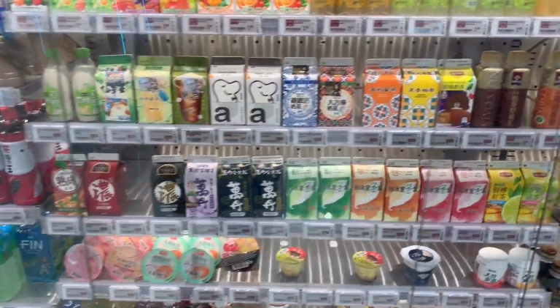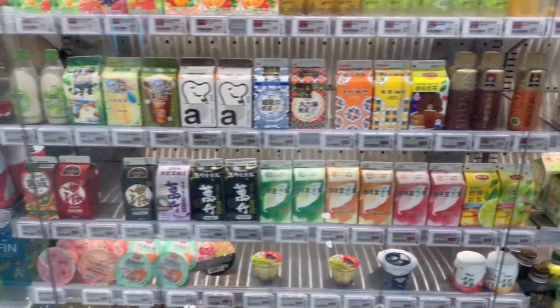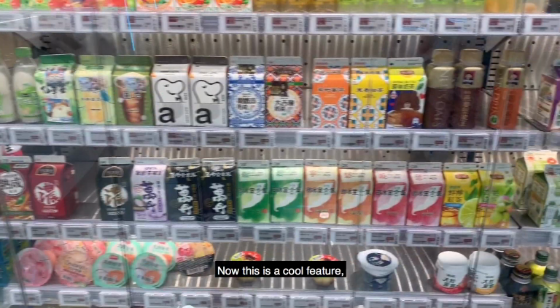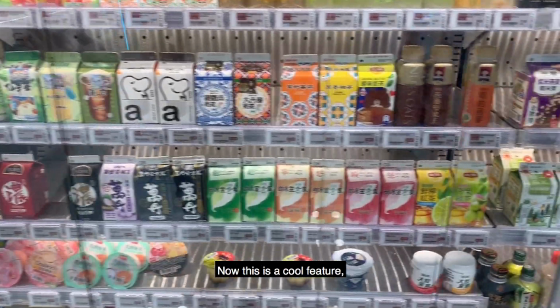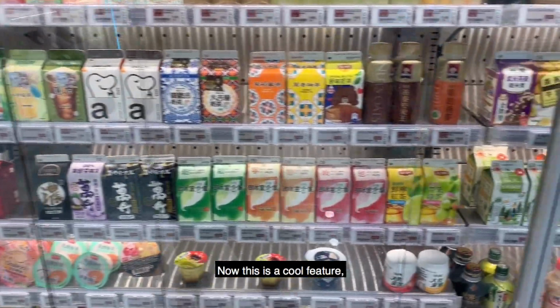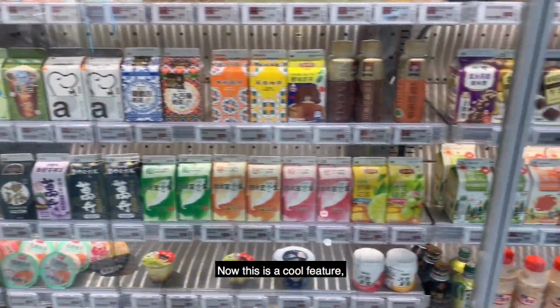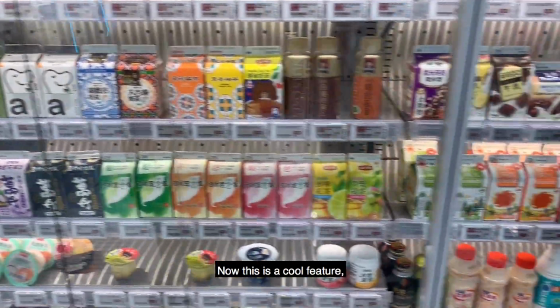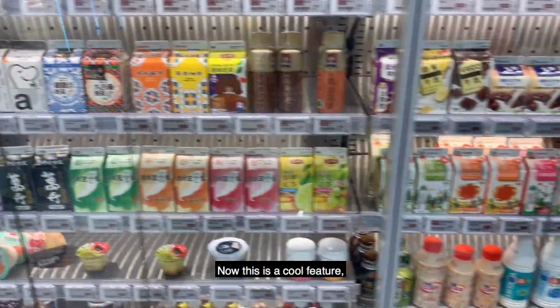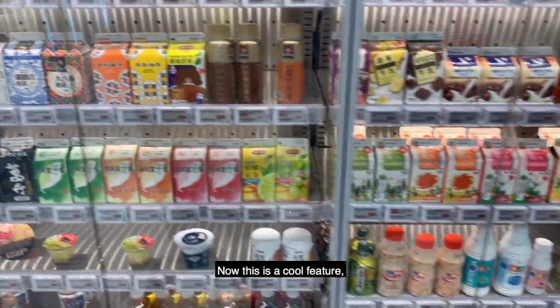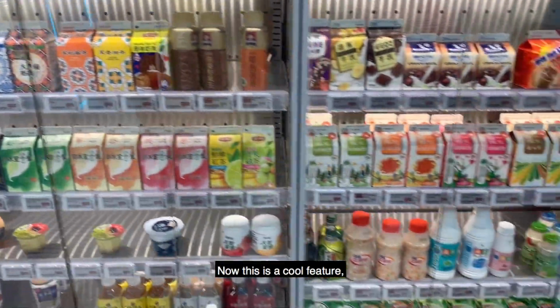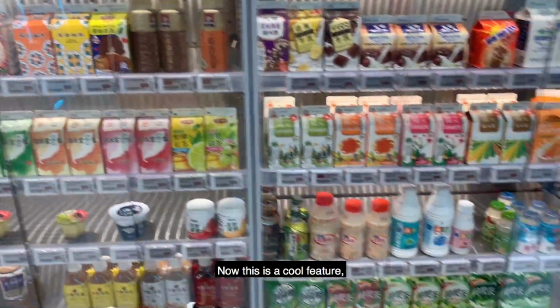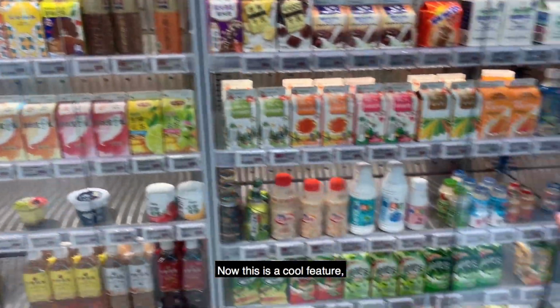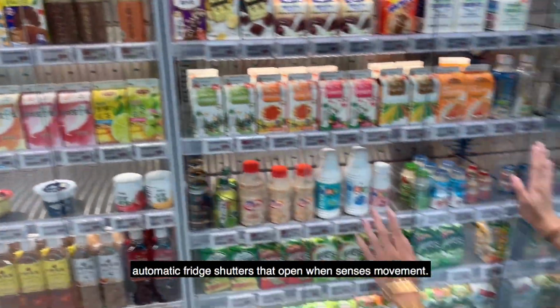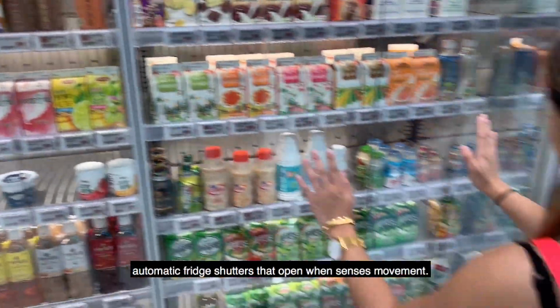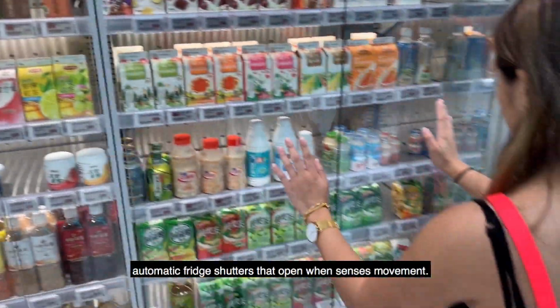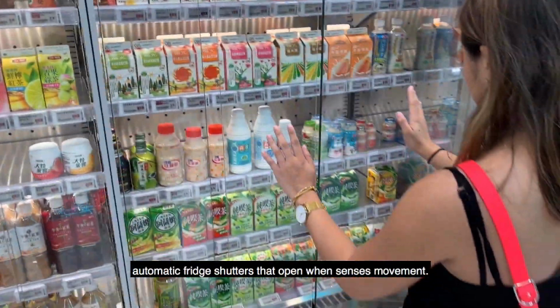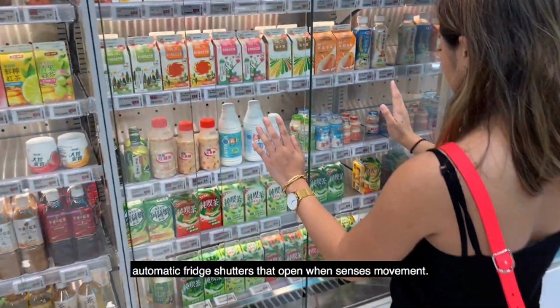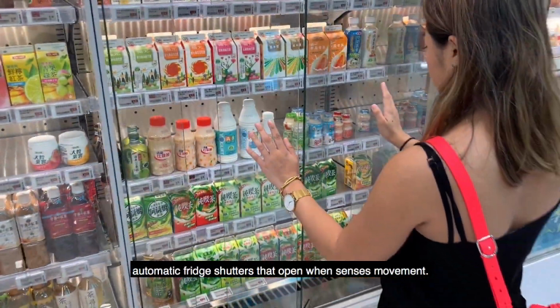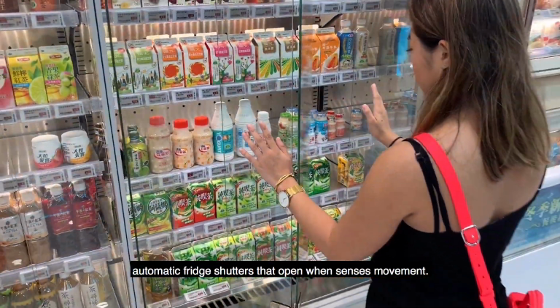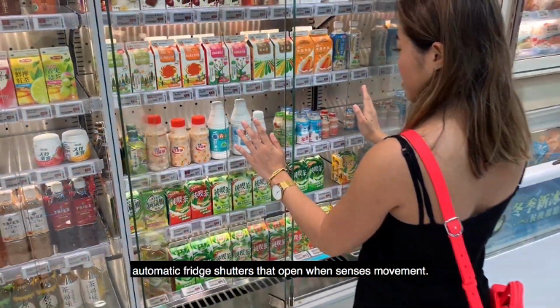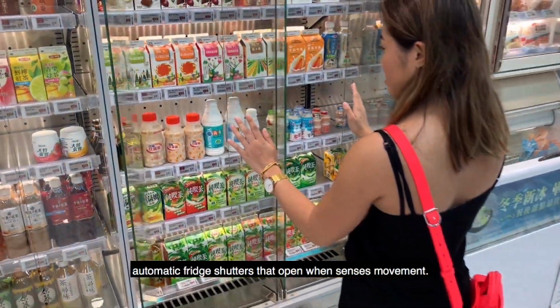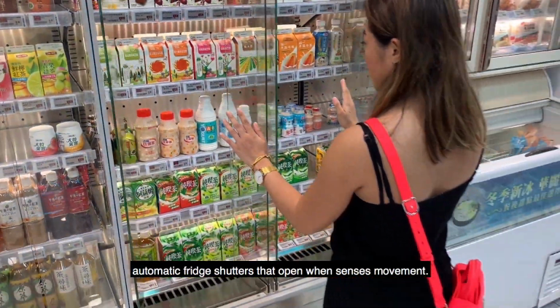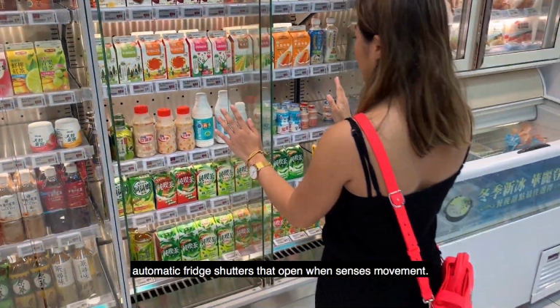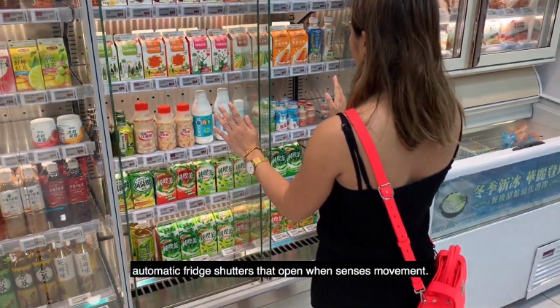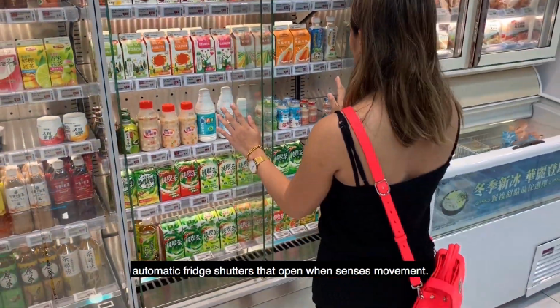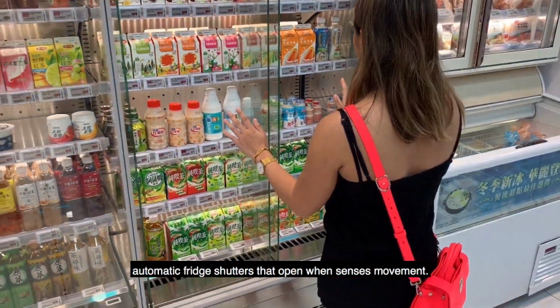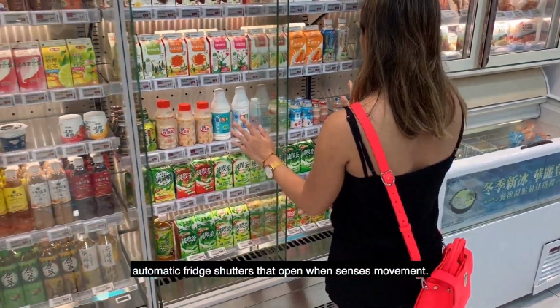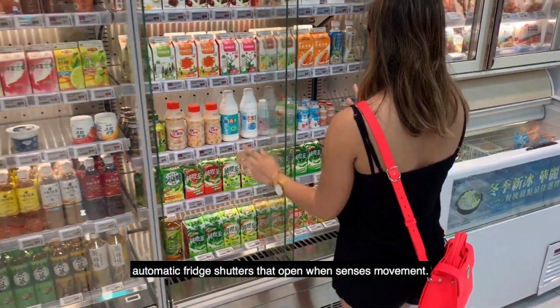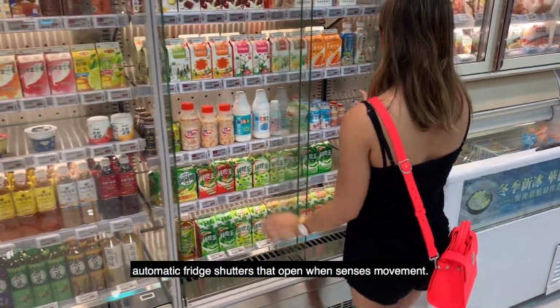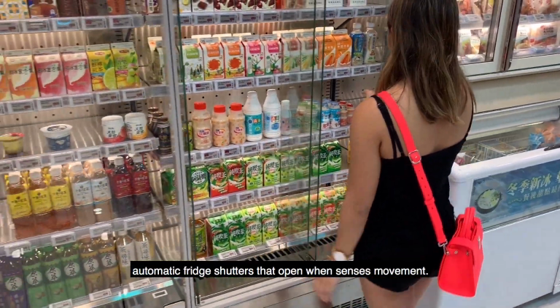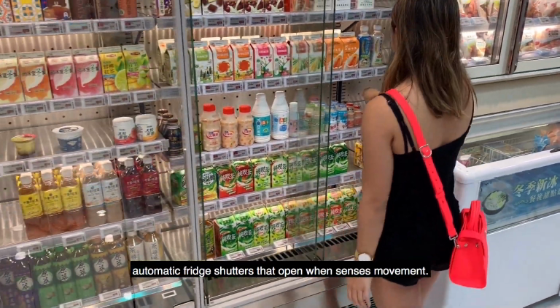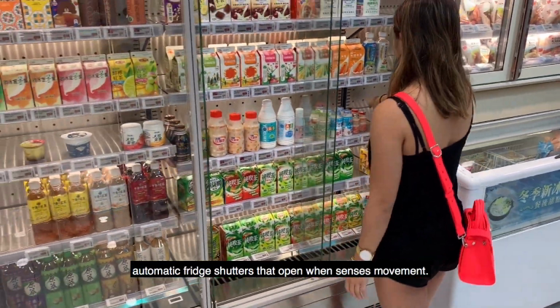Now this is a cool feature — automatic fridge shutters that open when they sense movement.